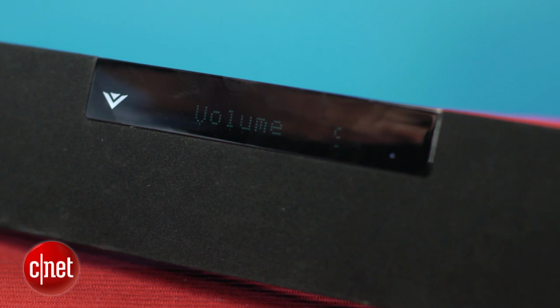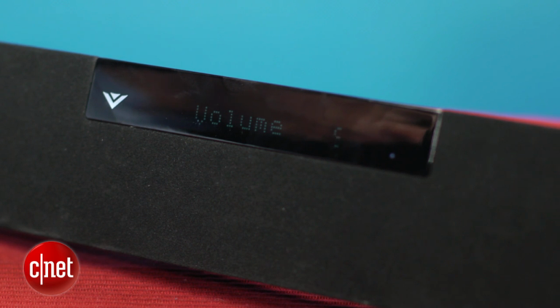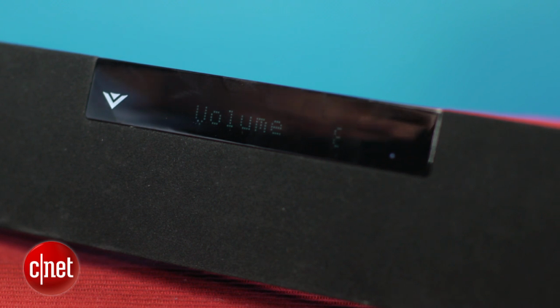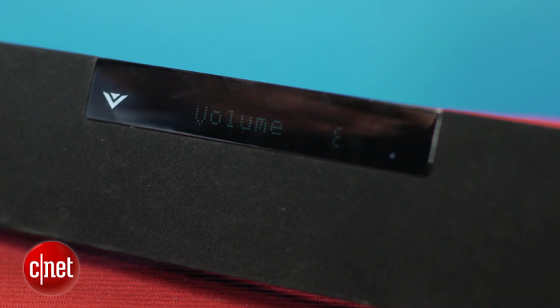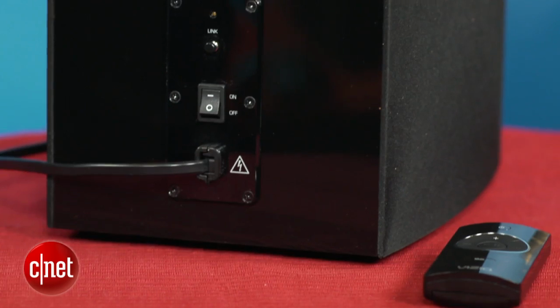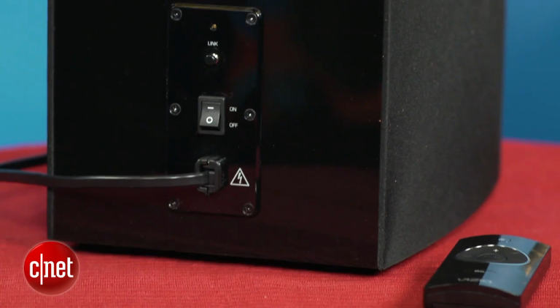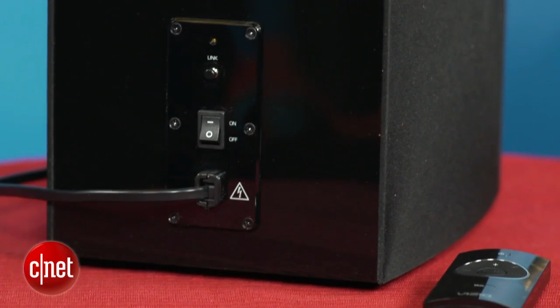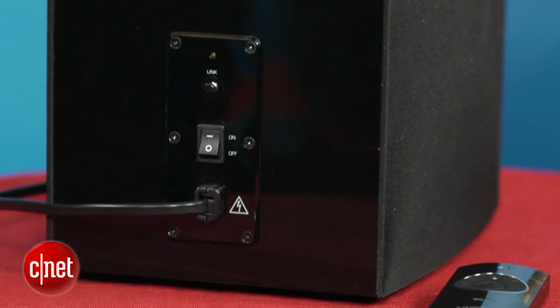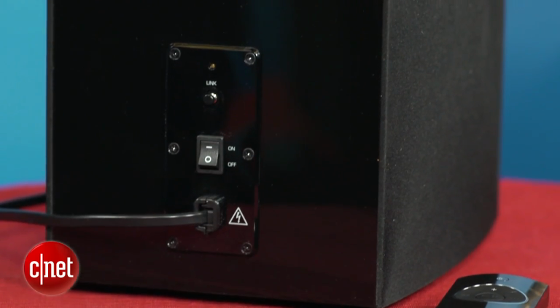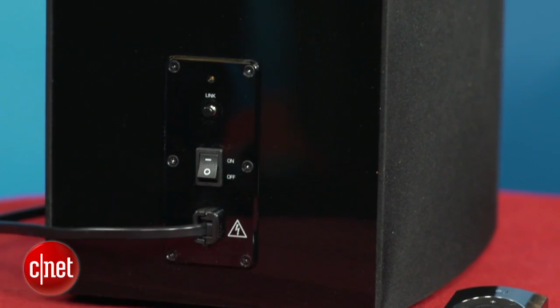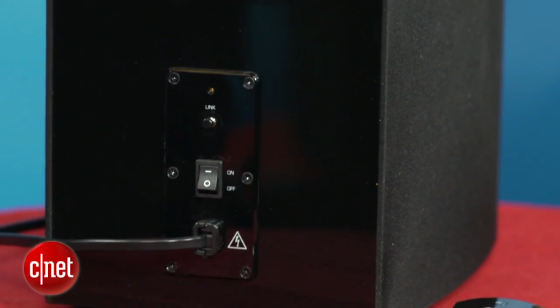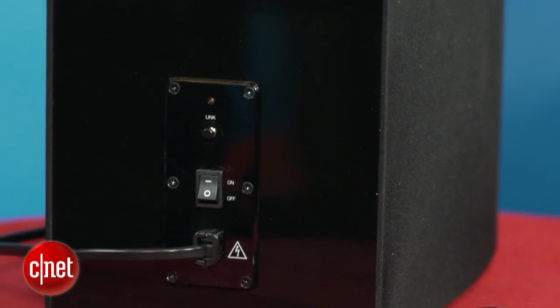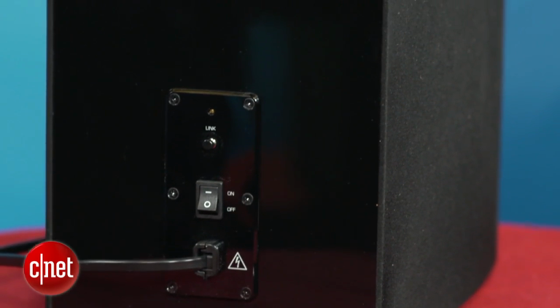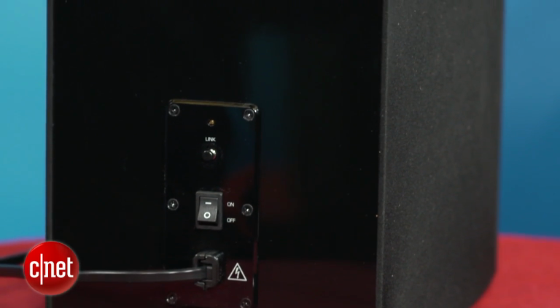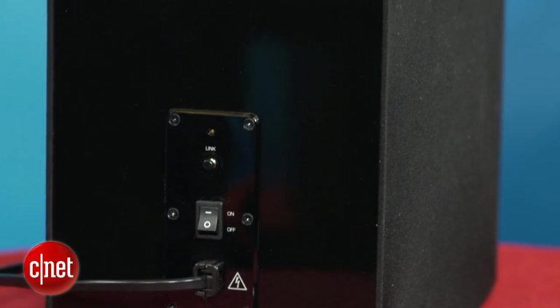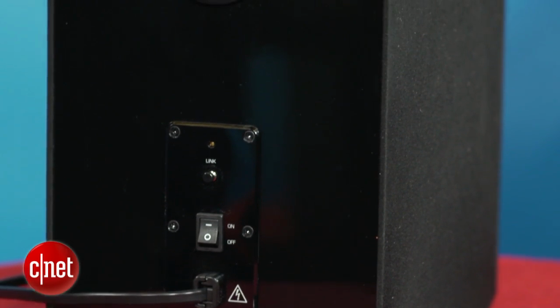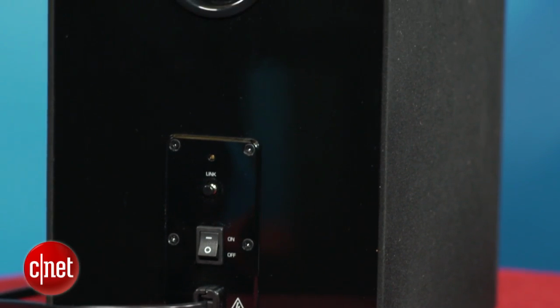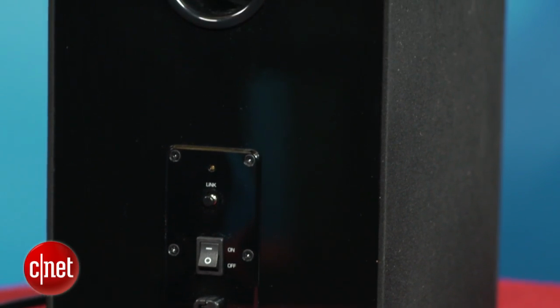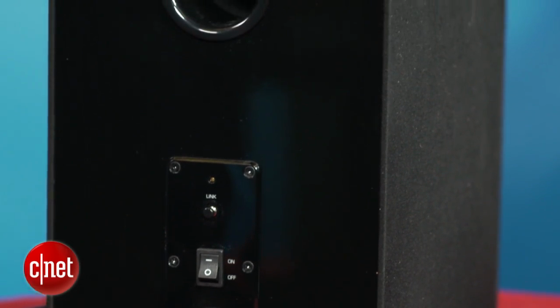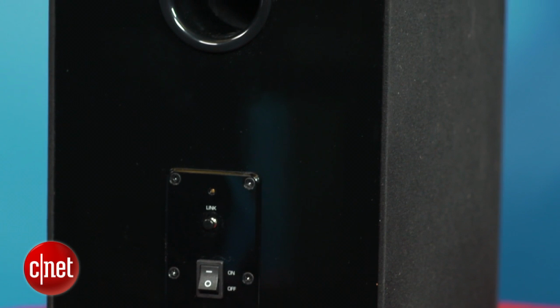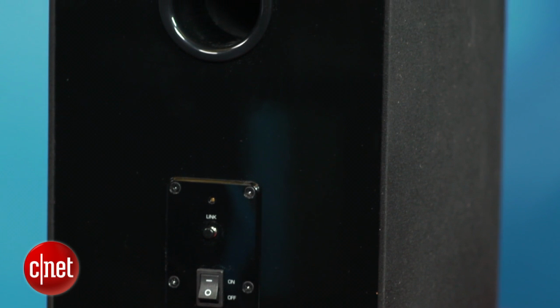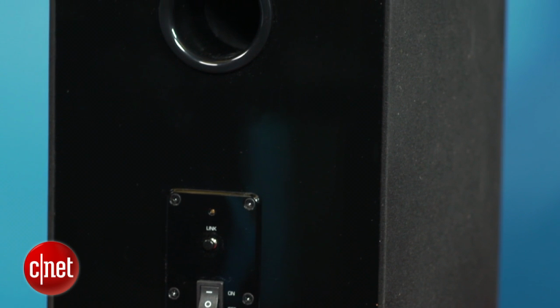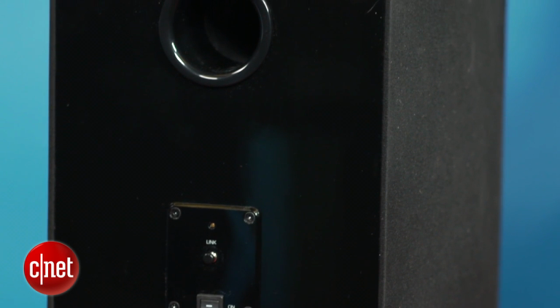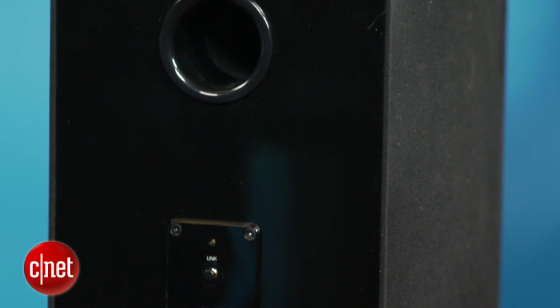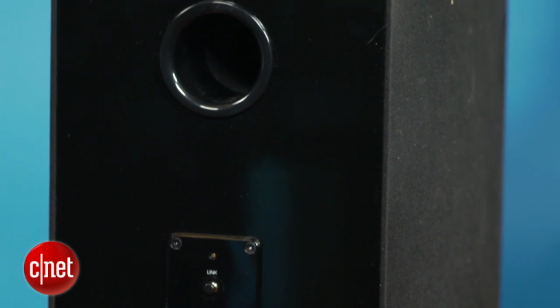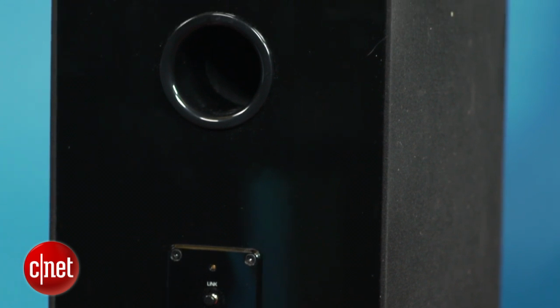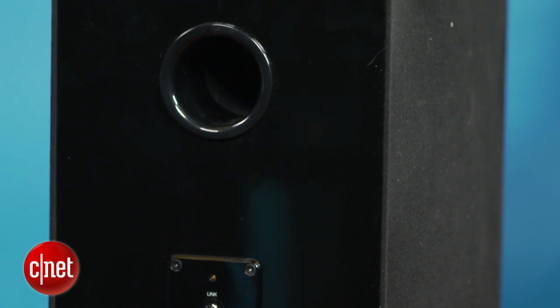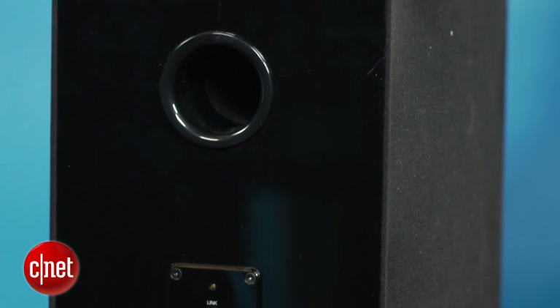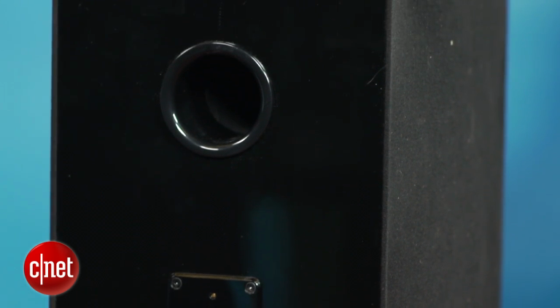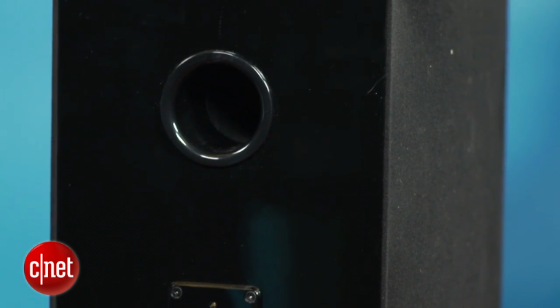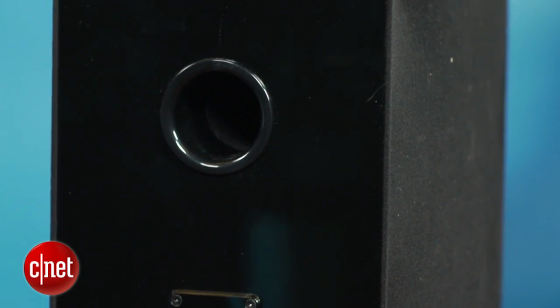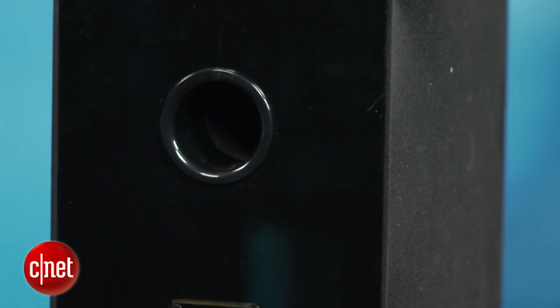The included subwoofer is wireless so you can place it nearly anywhere in your living room, and it's relatively thin too.